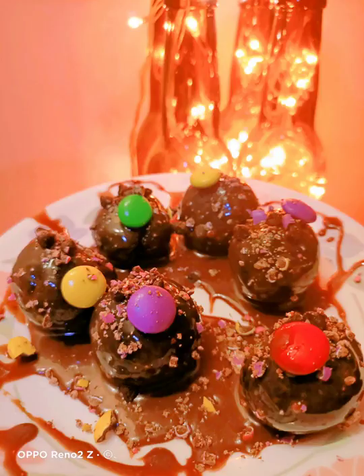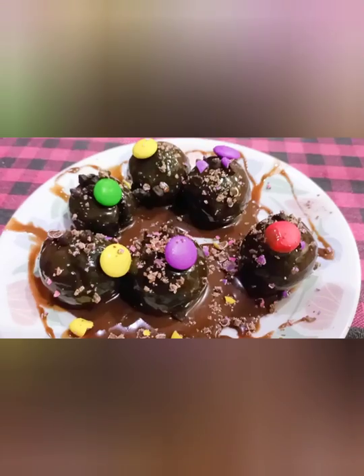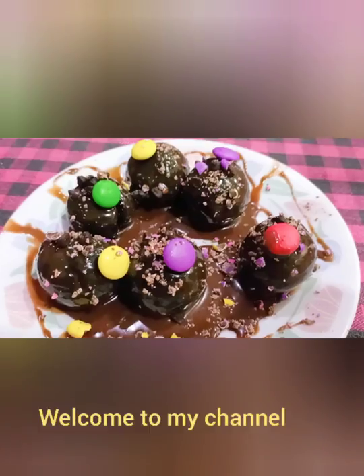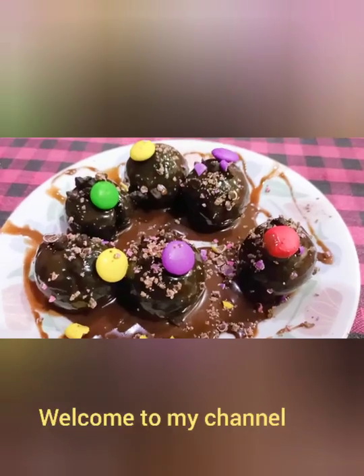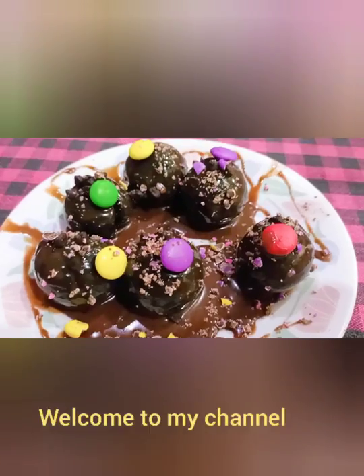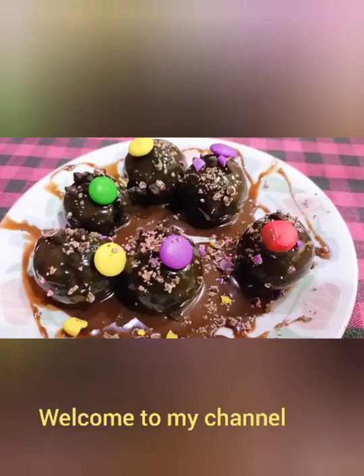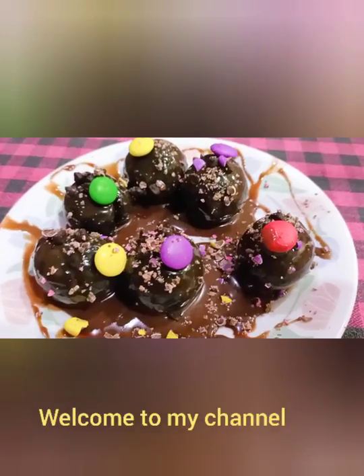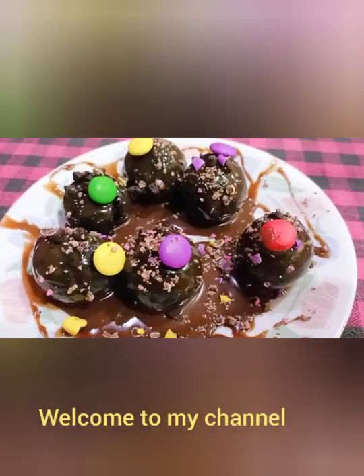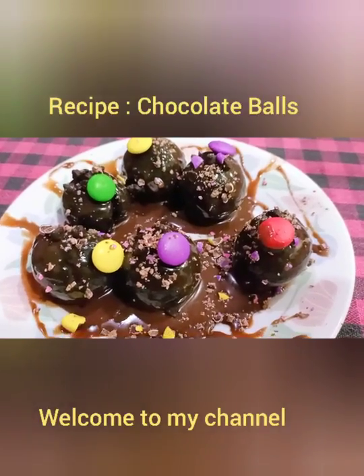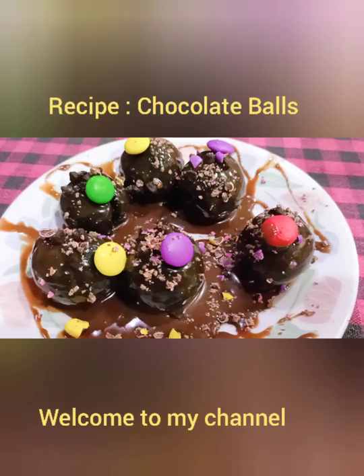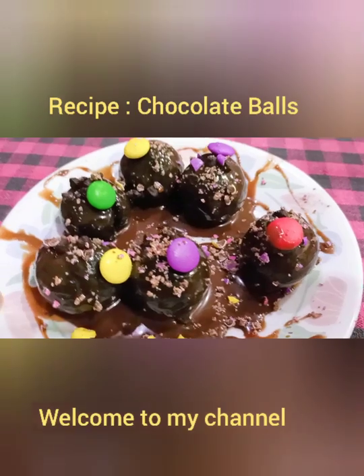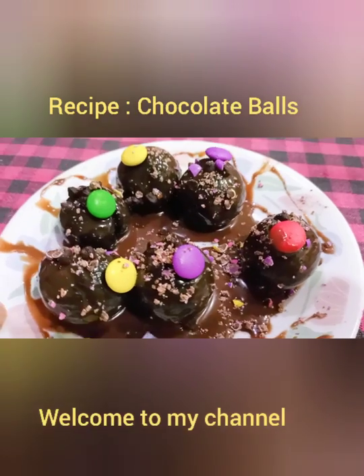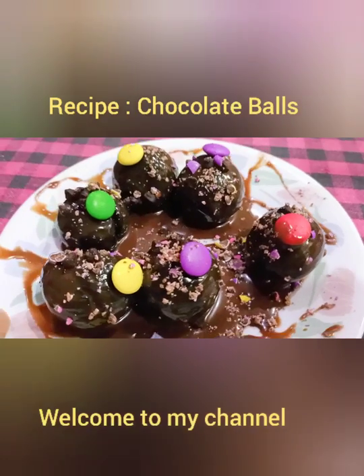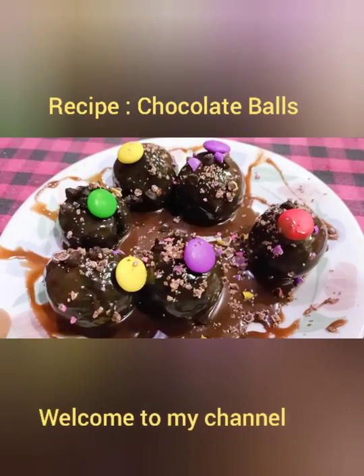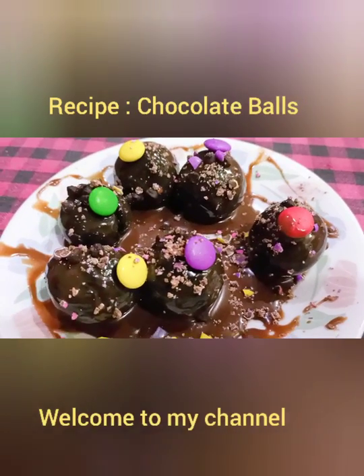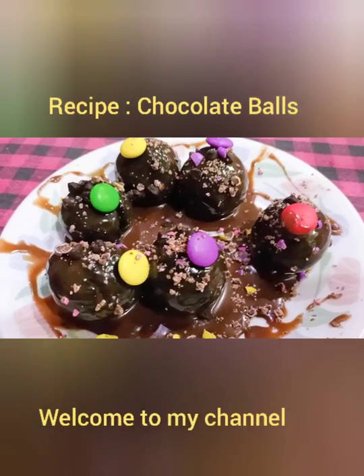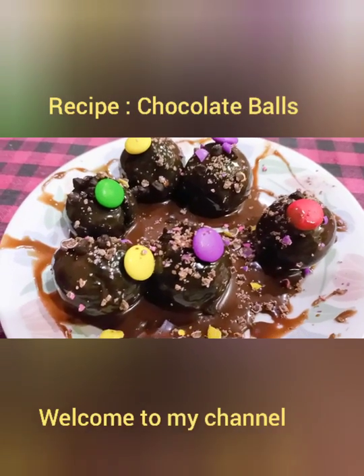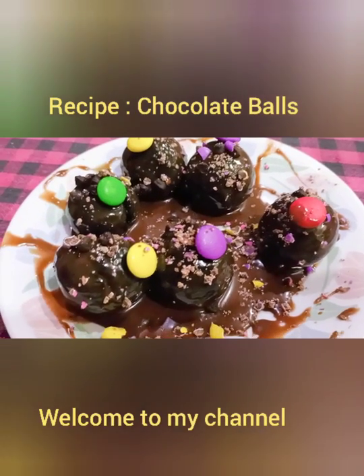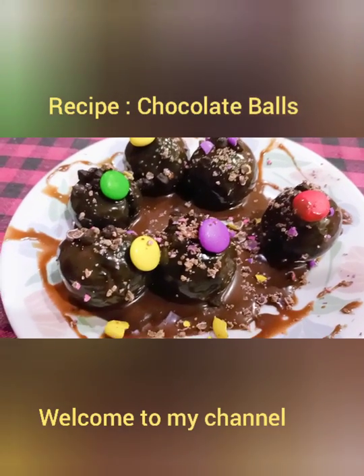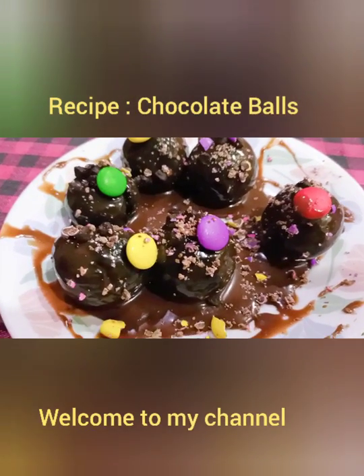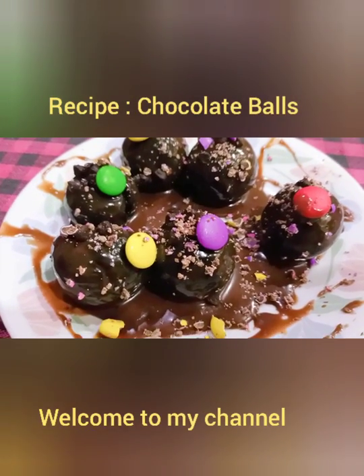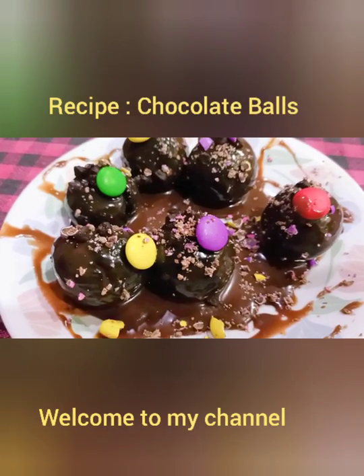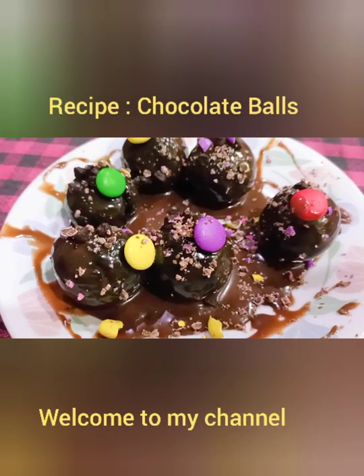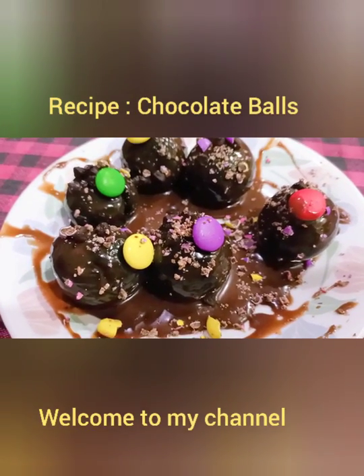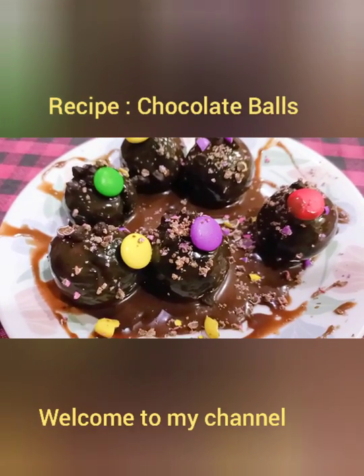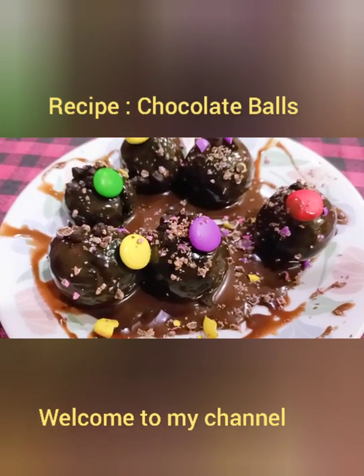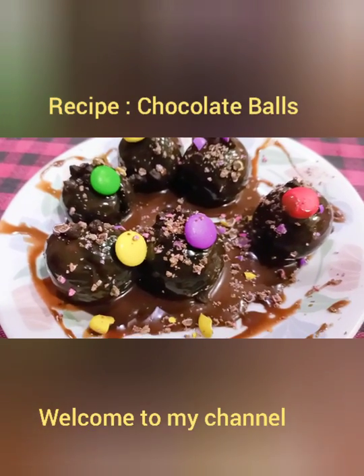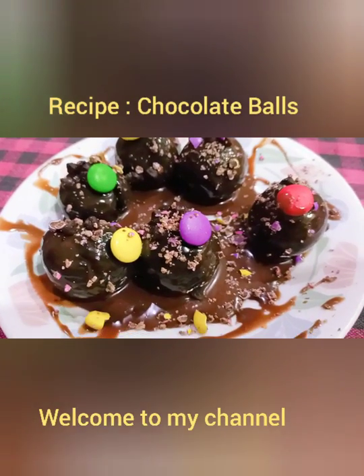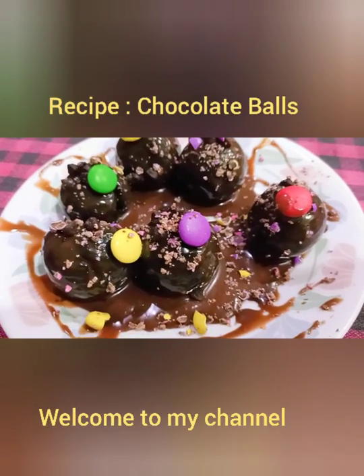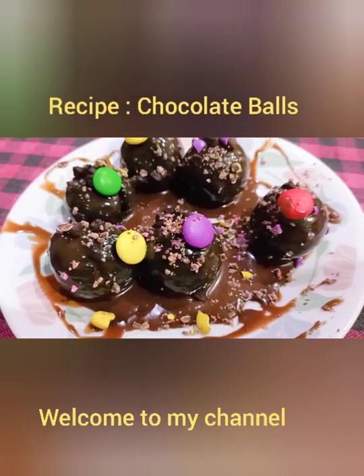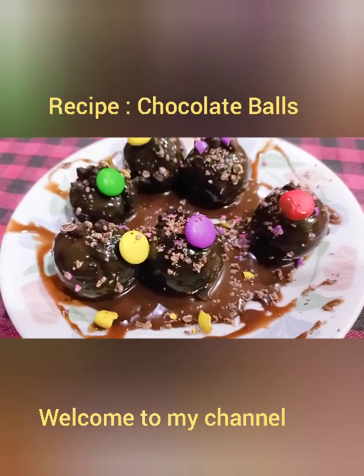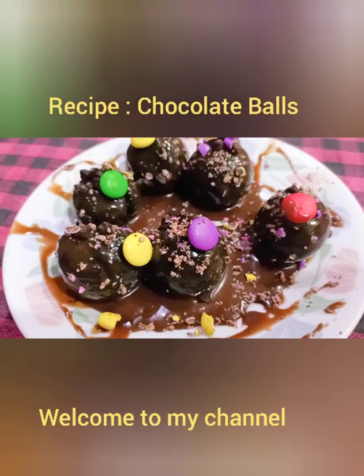Hello everyone, I am in the channel Cocktail Studio. I am doing a good job today.